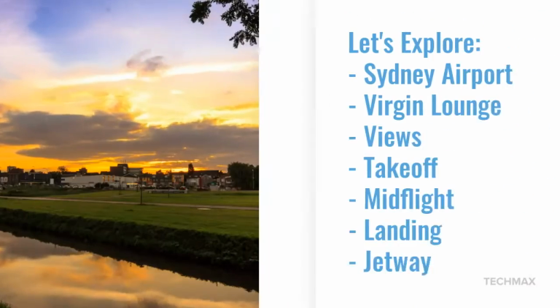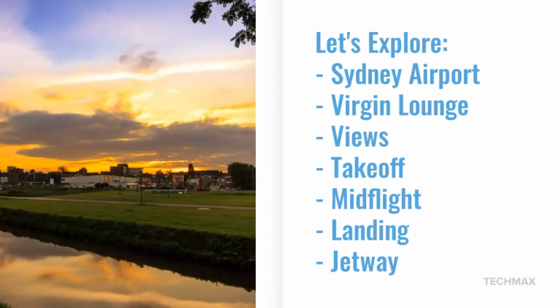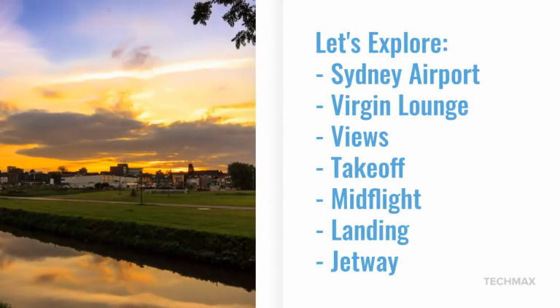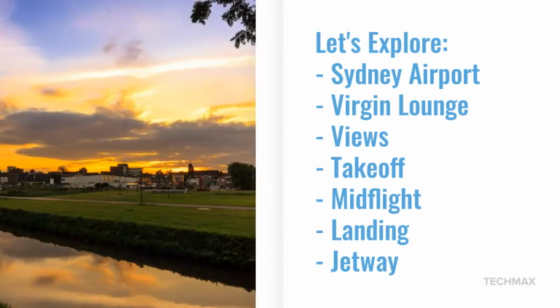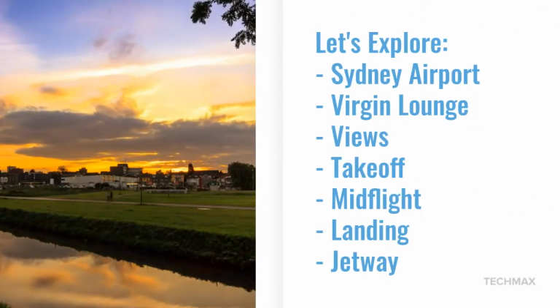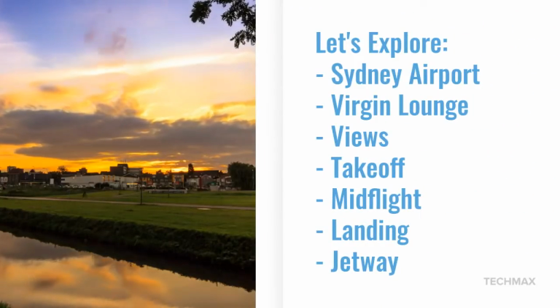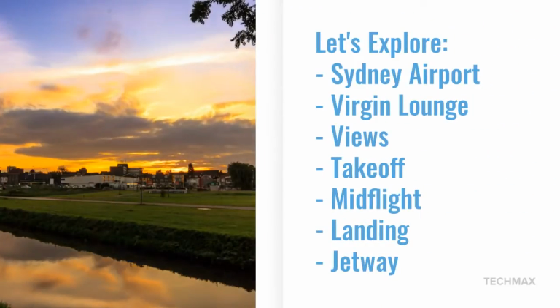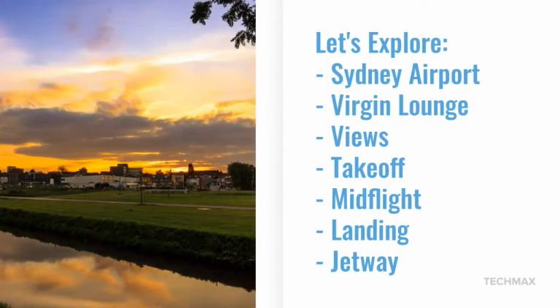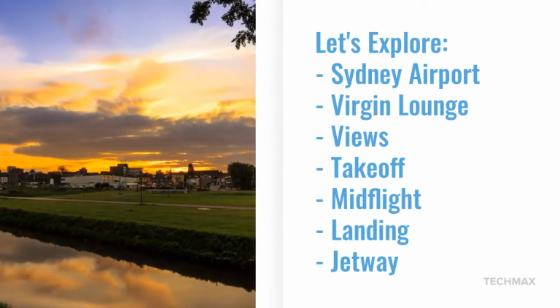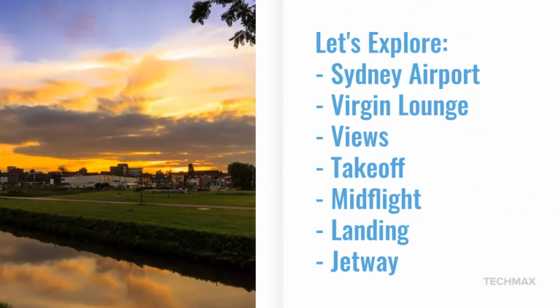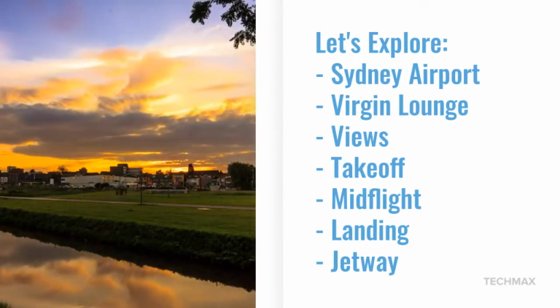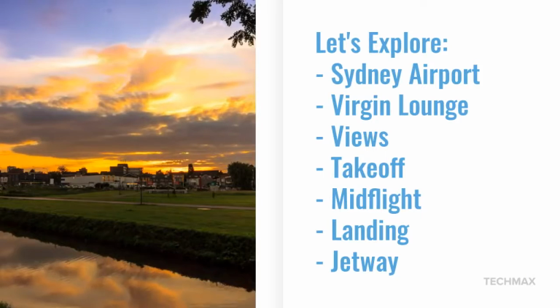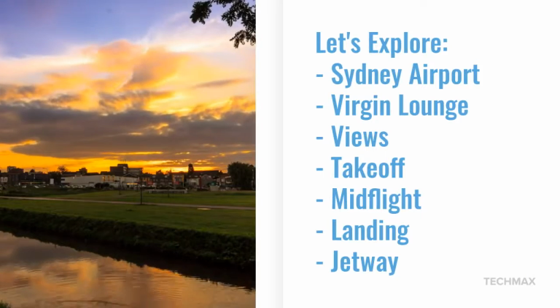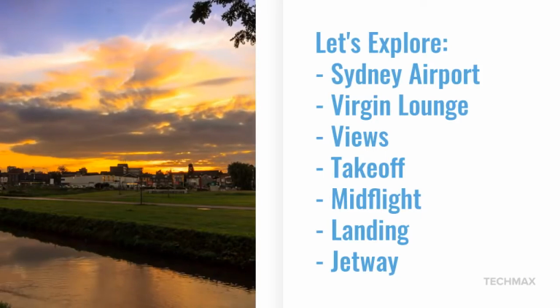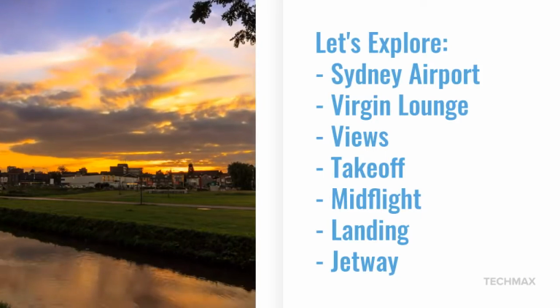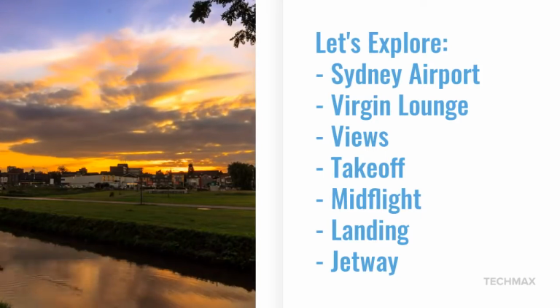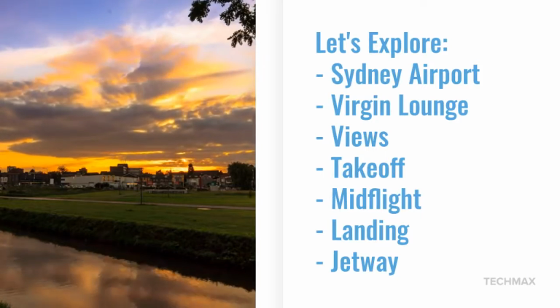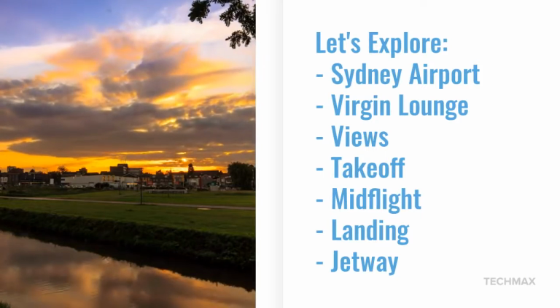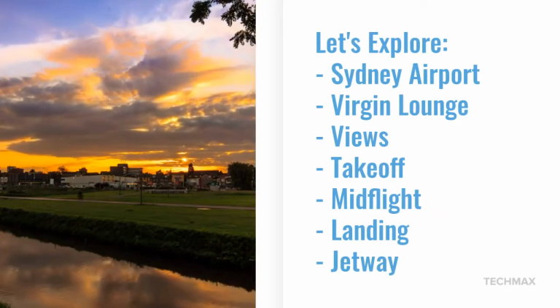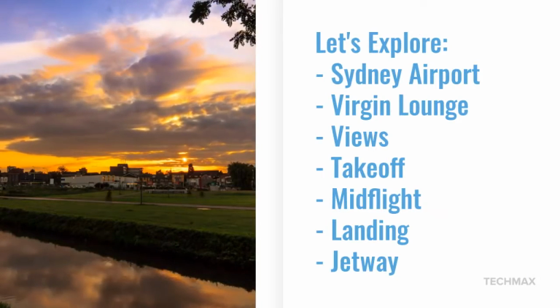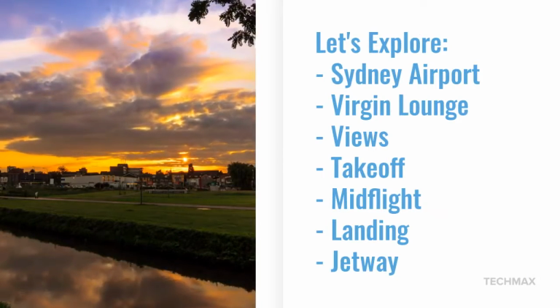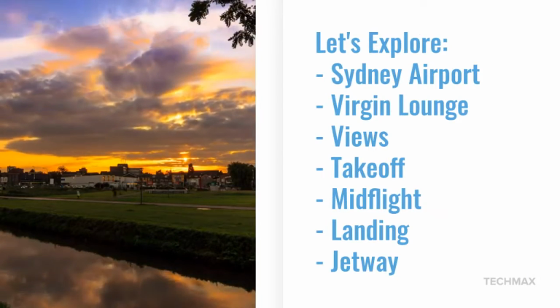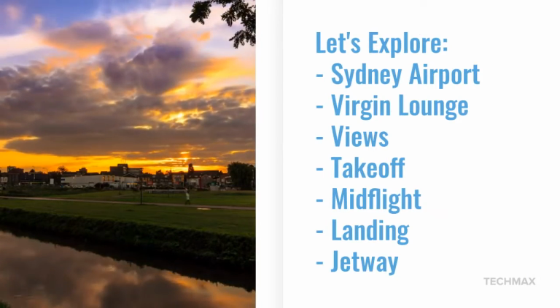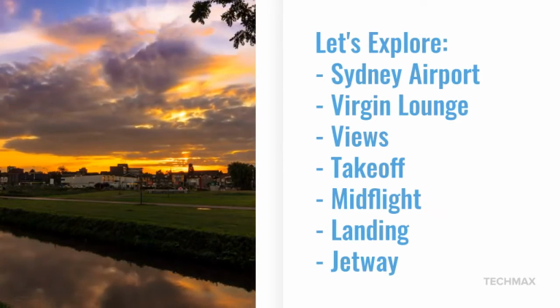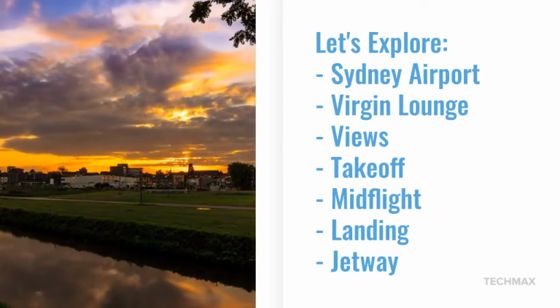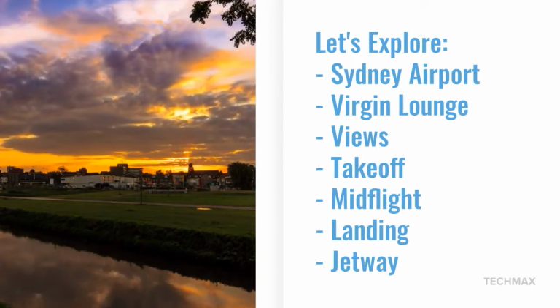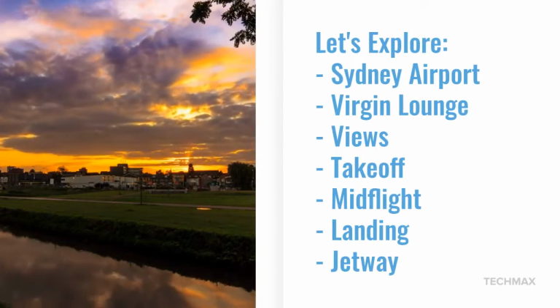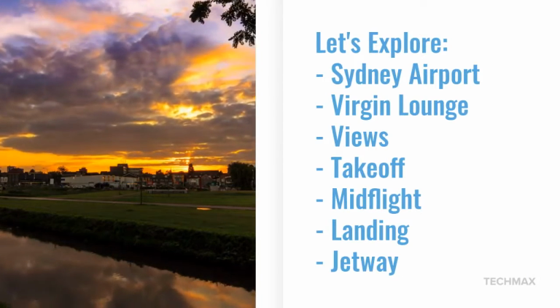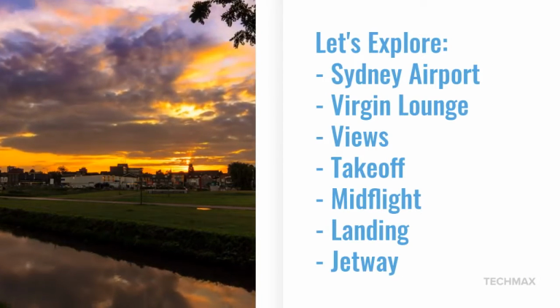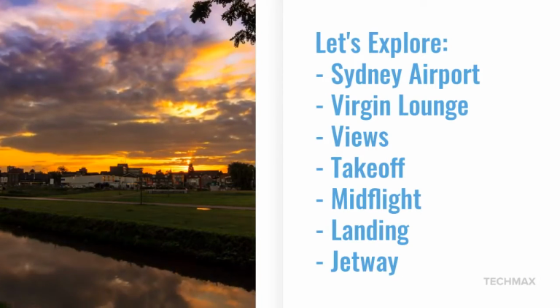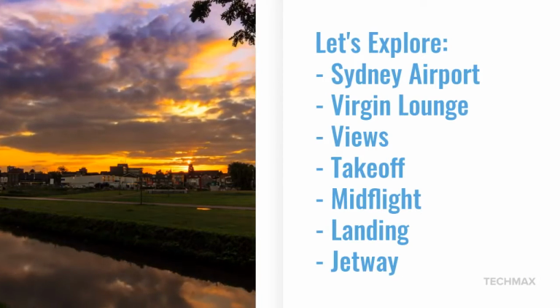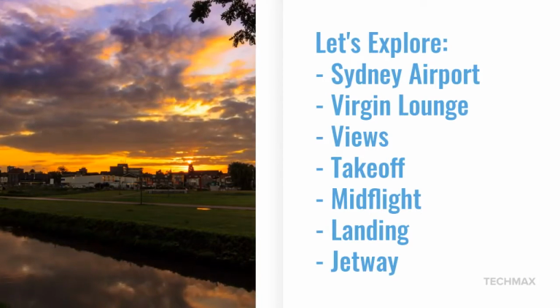Let's explore Sydney Airport: the Virgin Australia Lounge, views, take-off, mid-flight, landing, and of course the jetway.